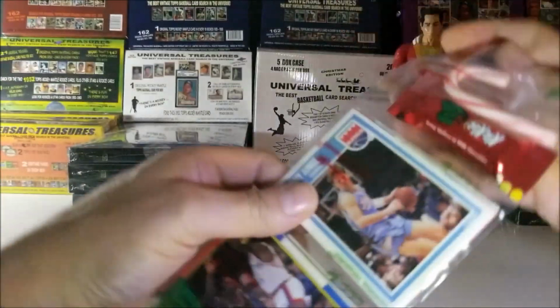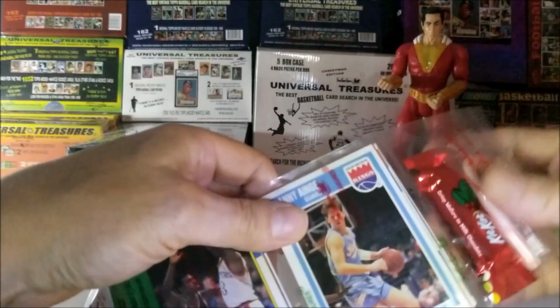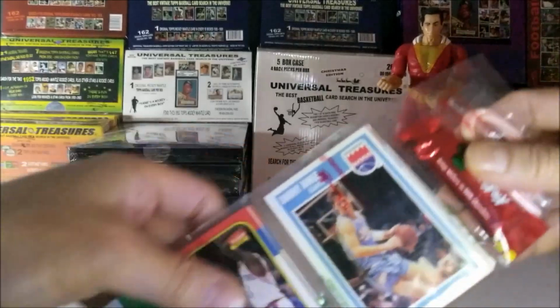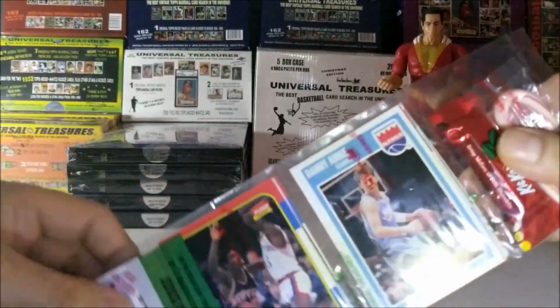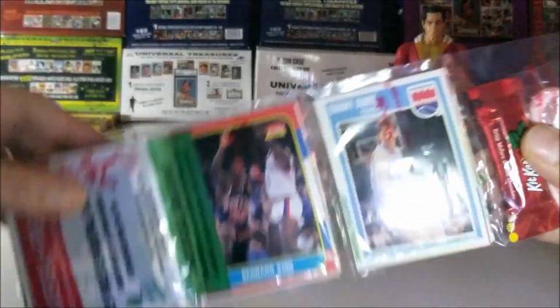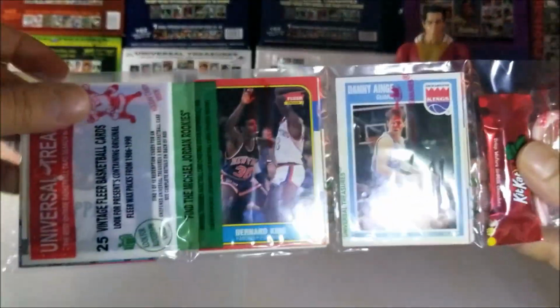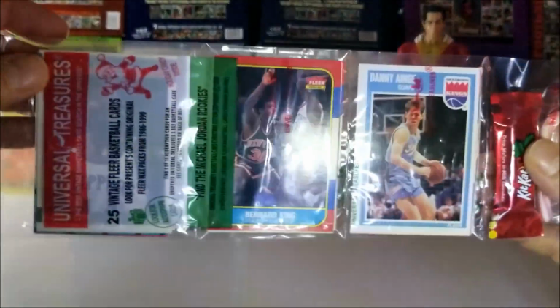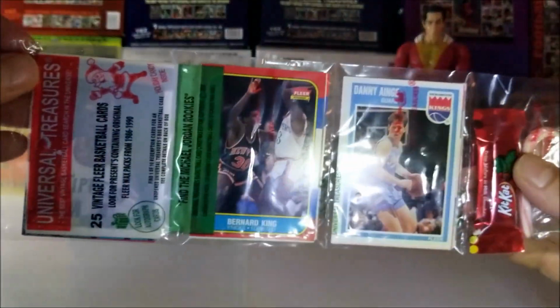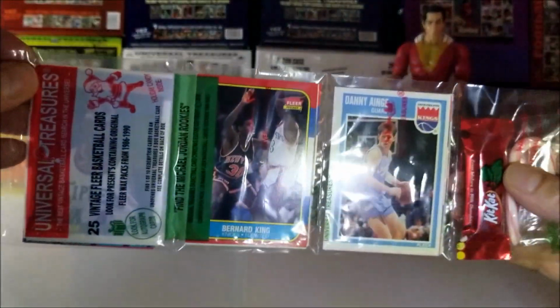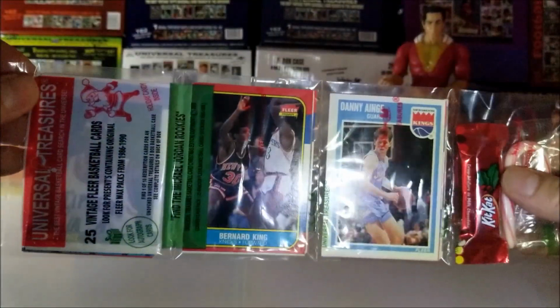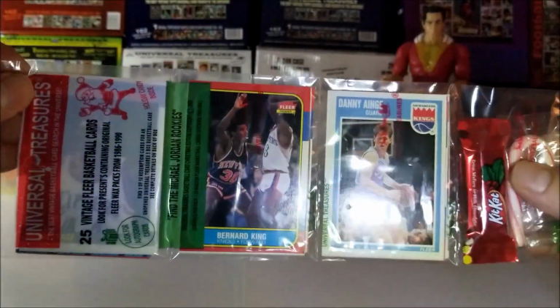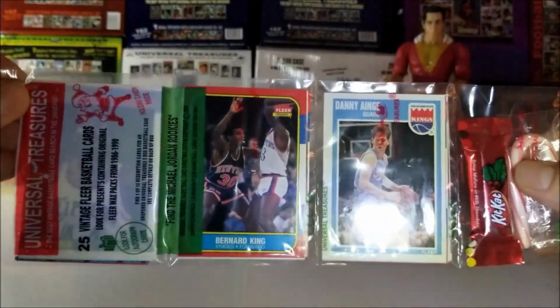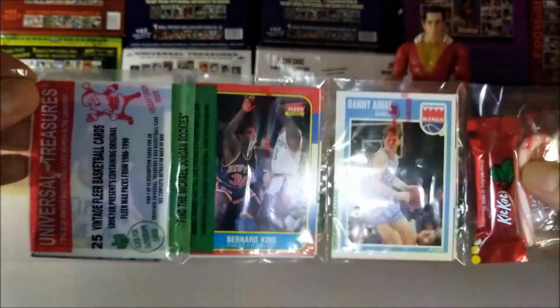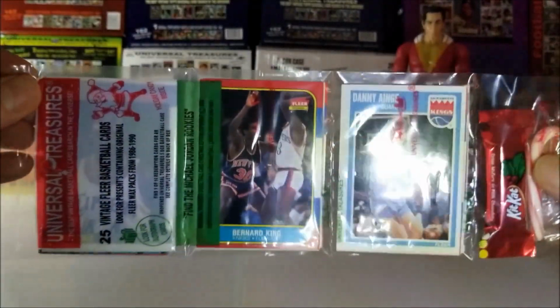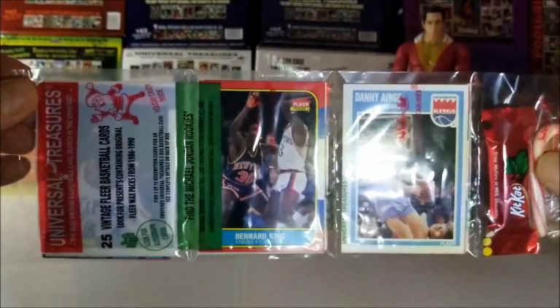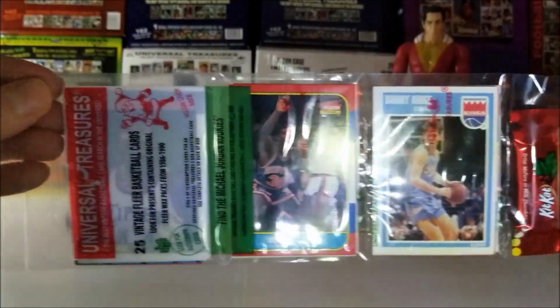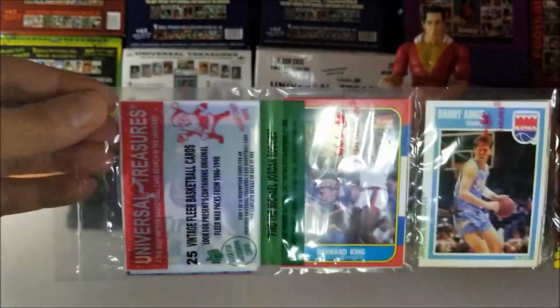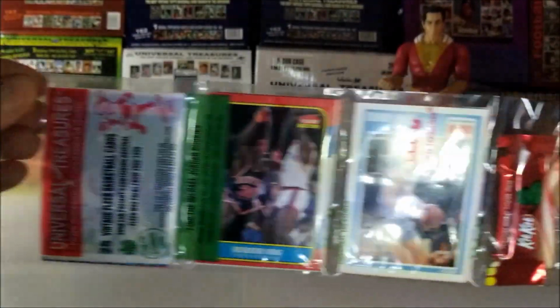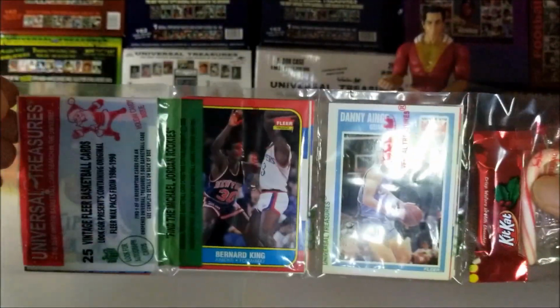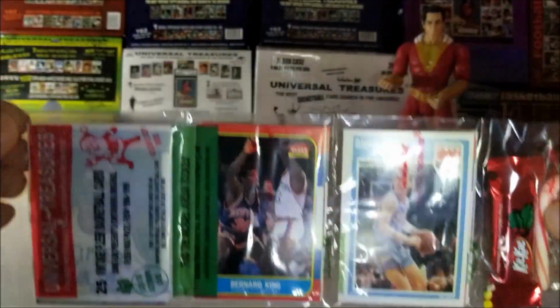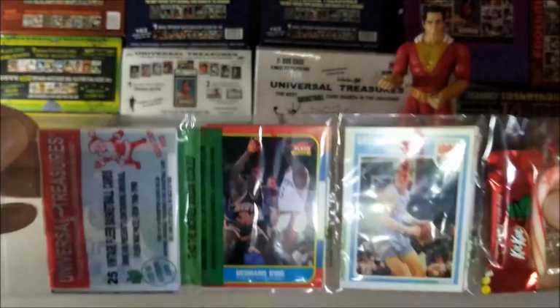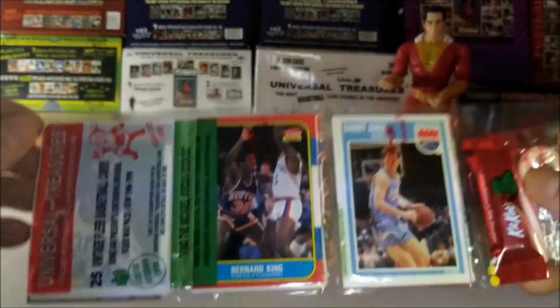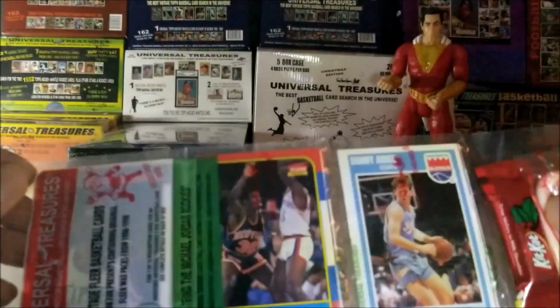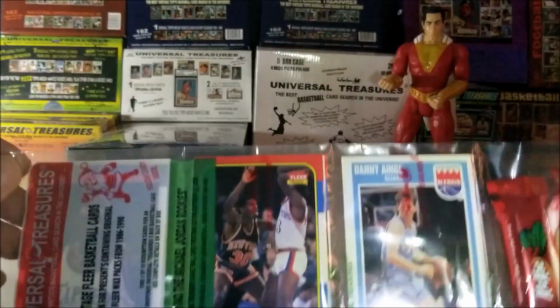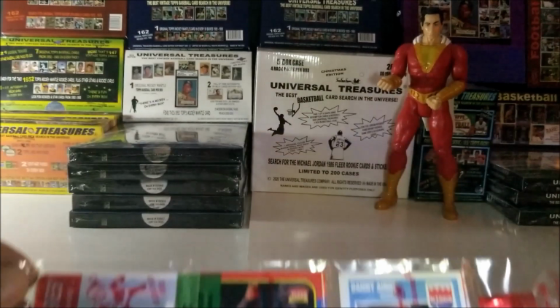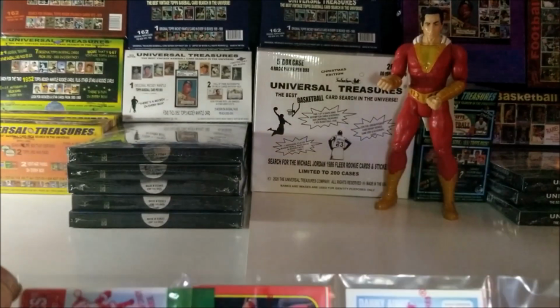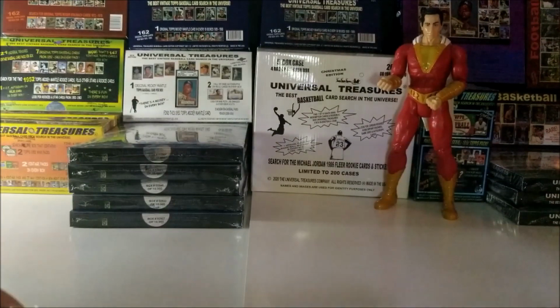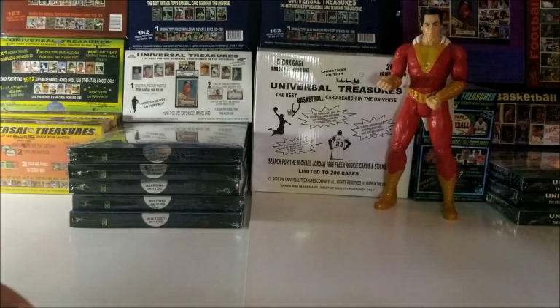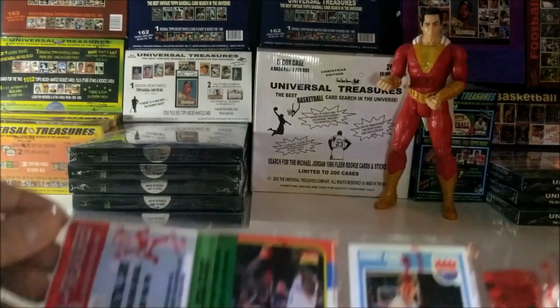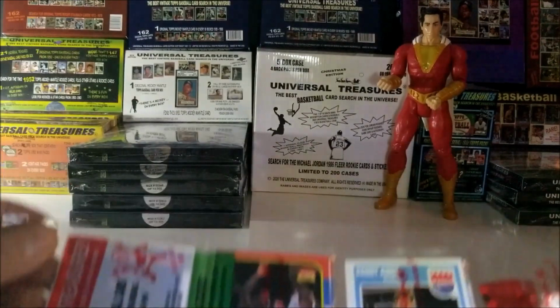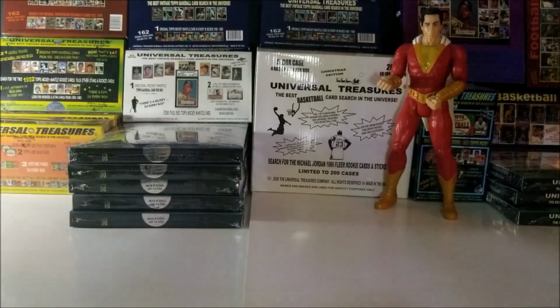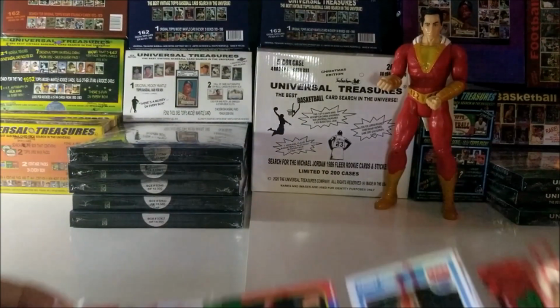A perfect pack. Hopefully the Jordan Rookie is in here. So let's begin and open up this pack and see what we get.